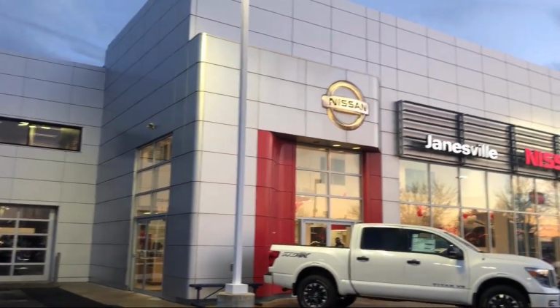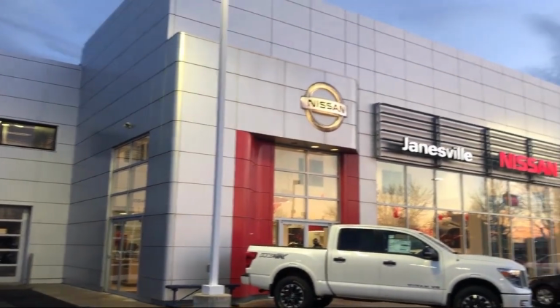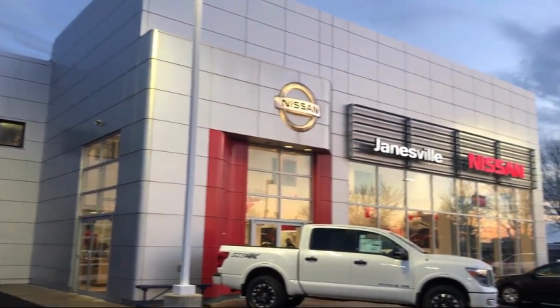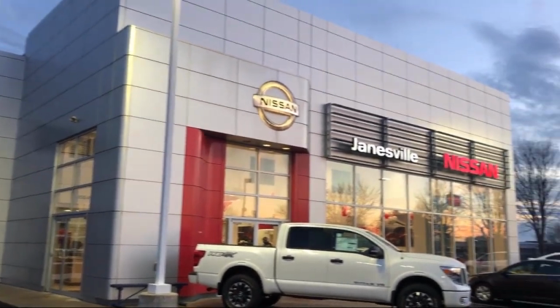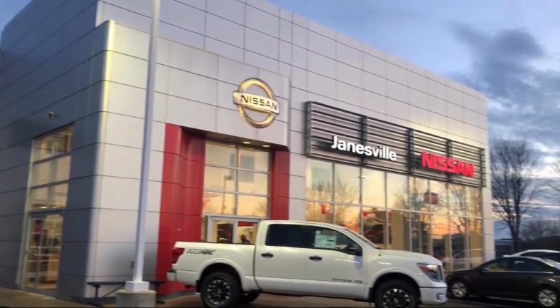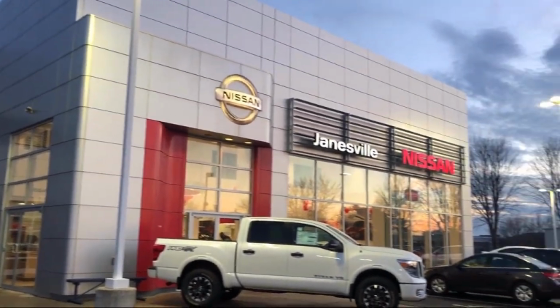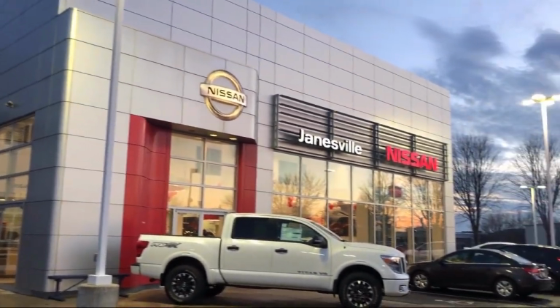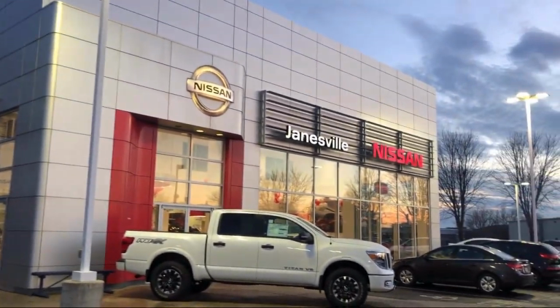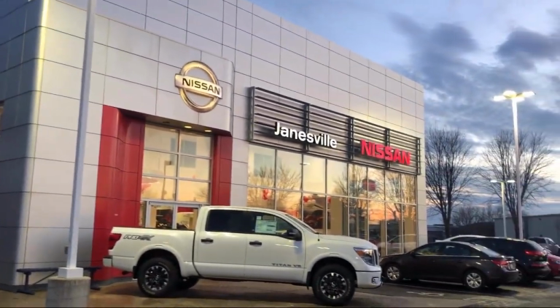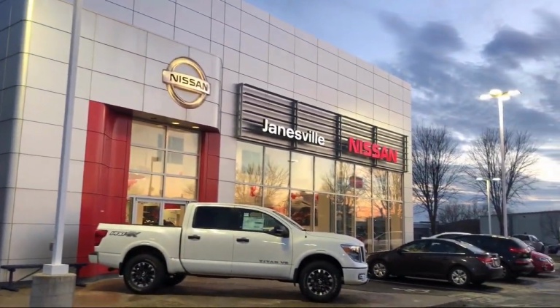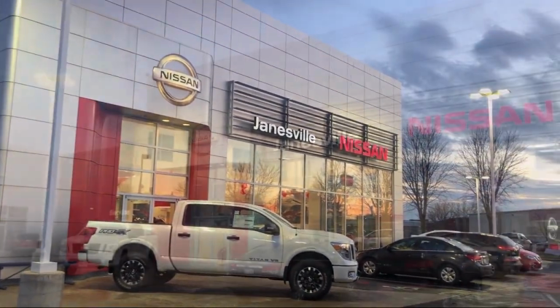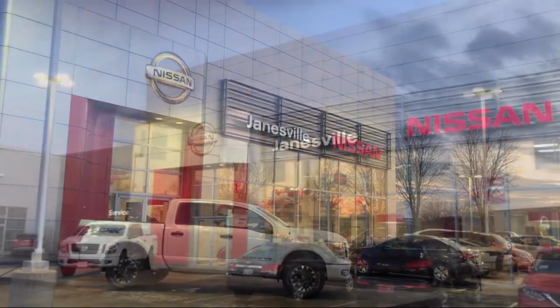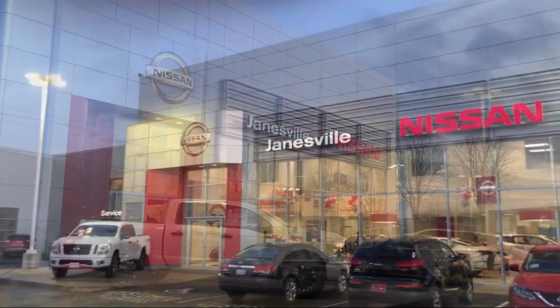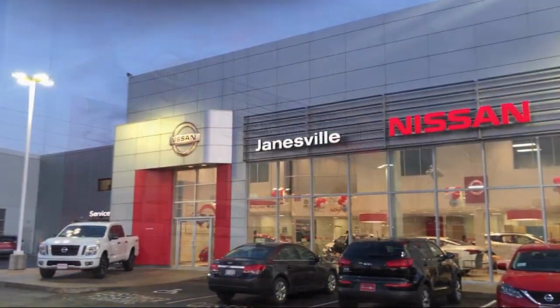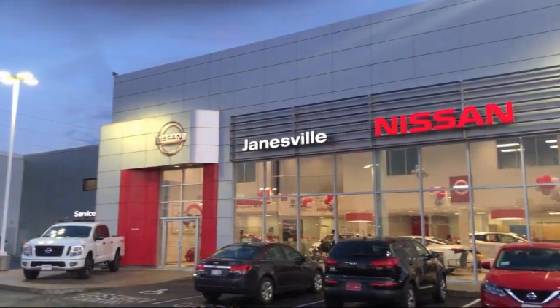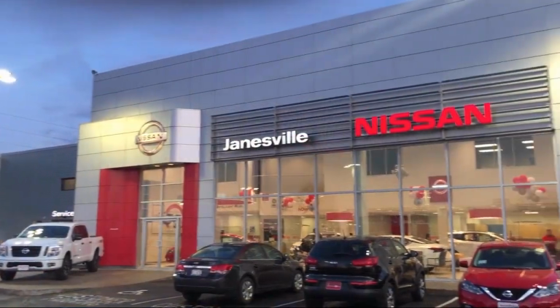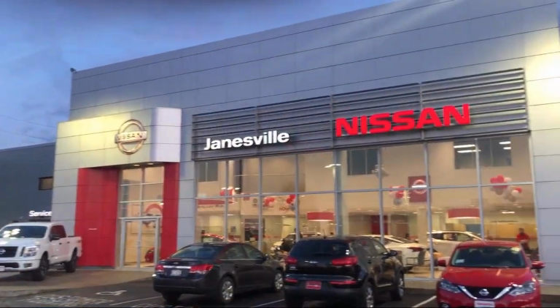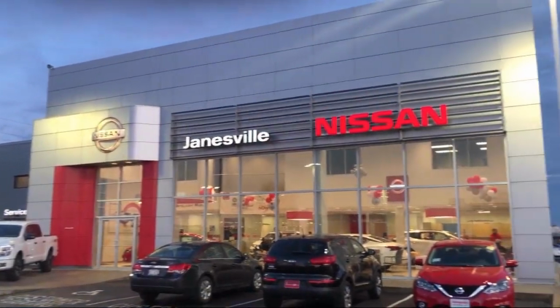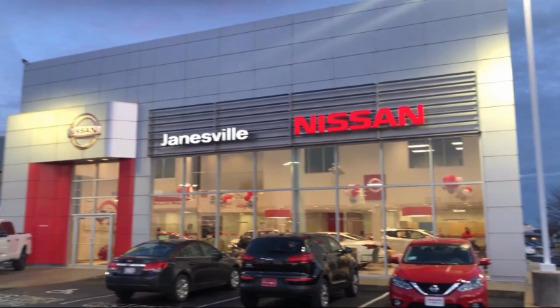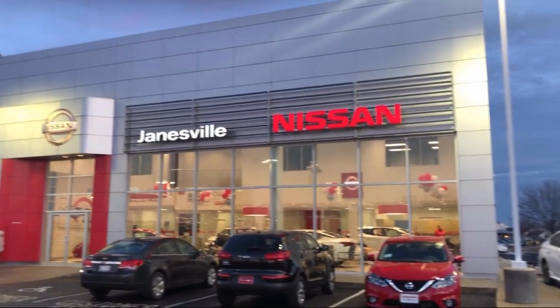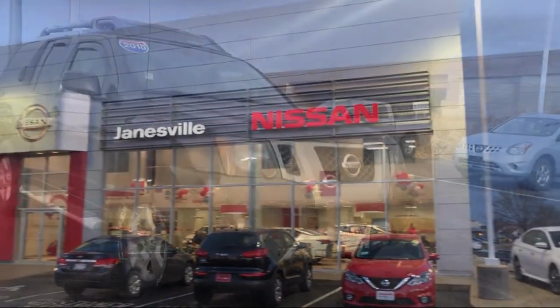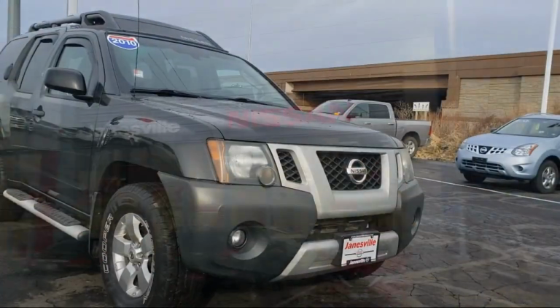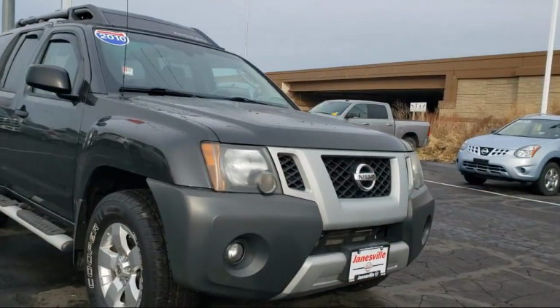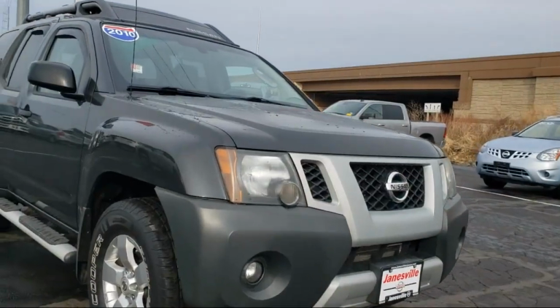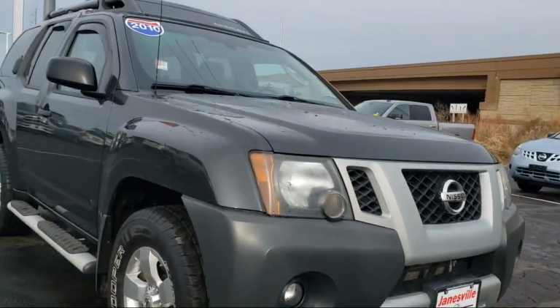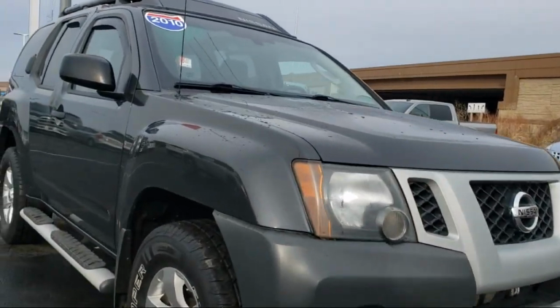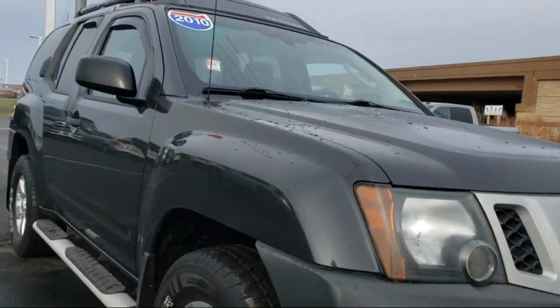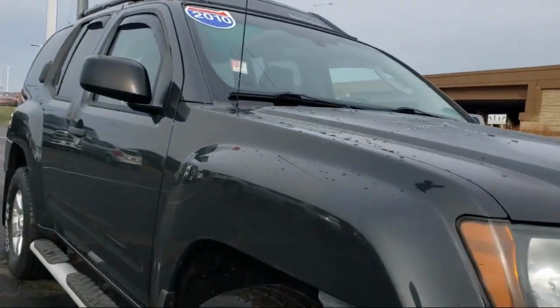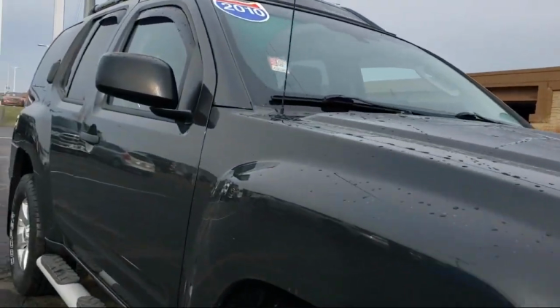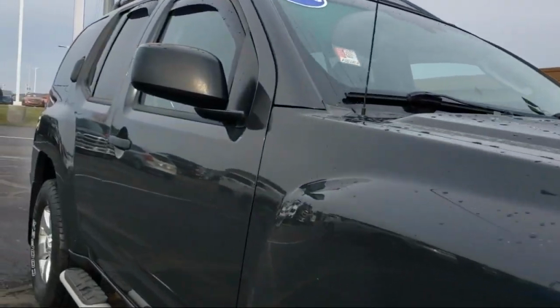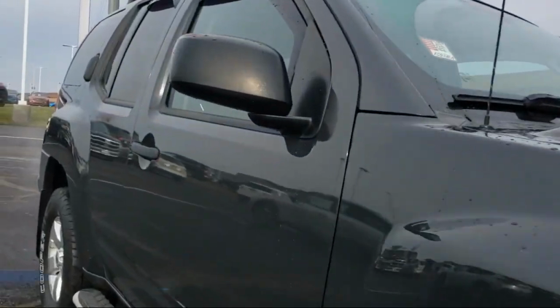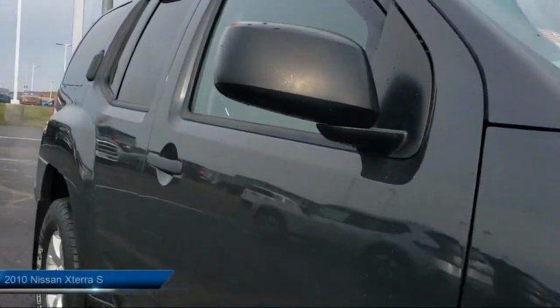Welcome to Janesville Nissan, your premier destination for purchasing a vehicle. Here's a look at another one of our great vehicles in inventory.